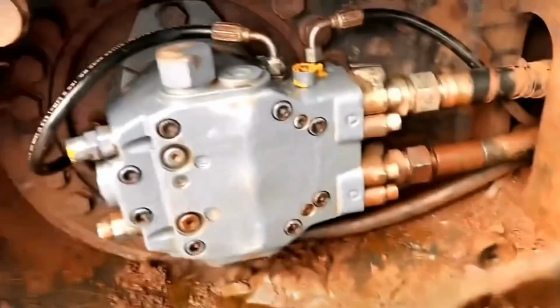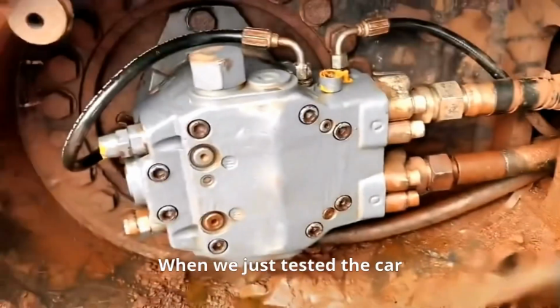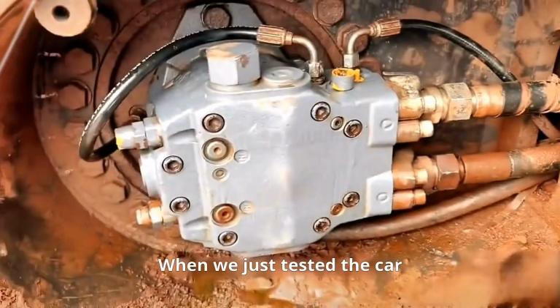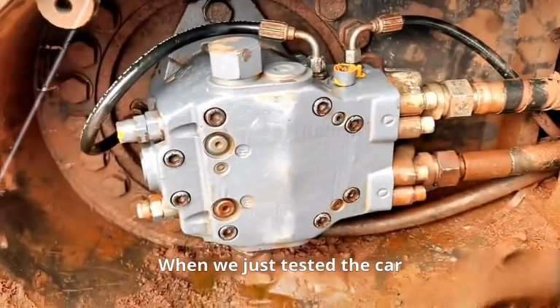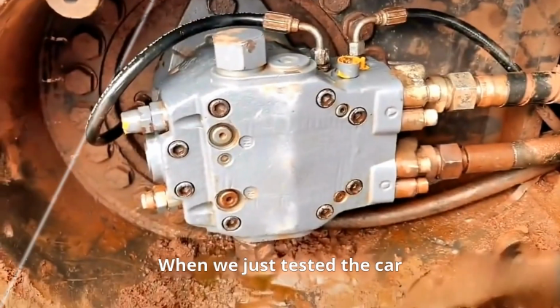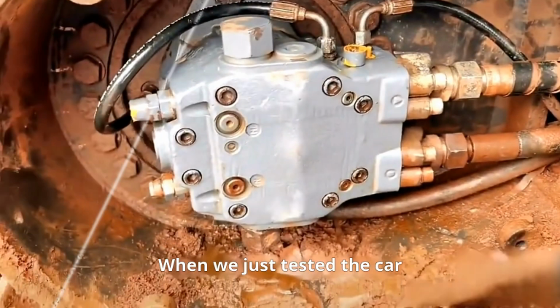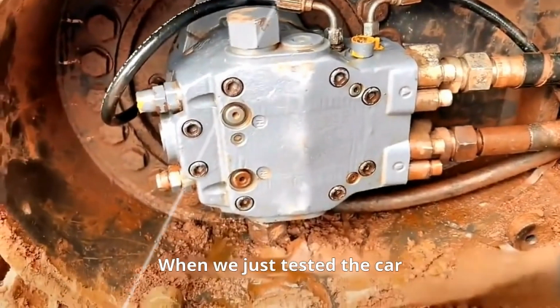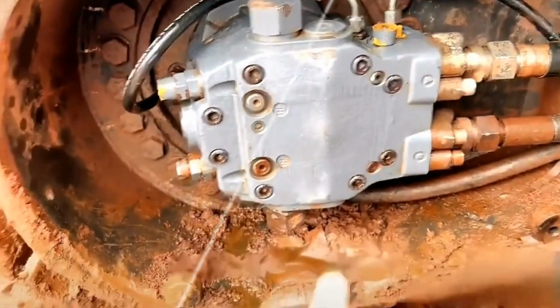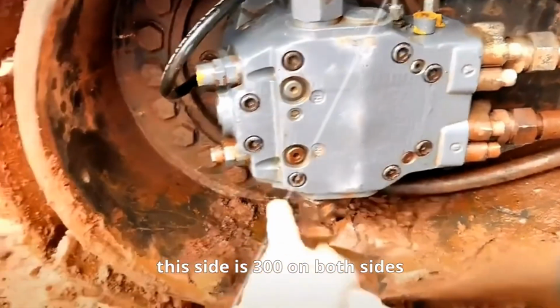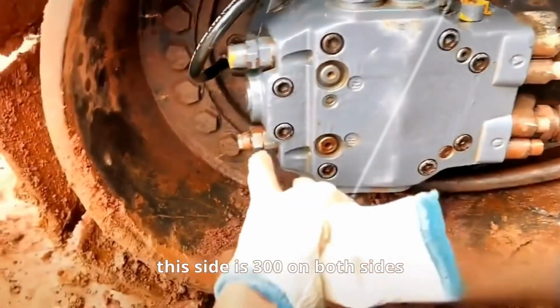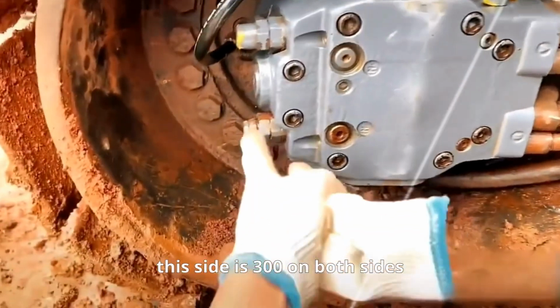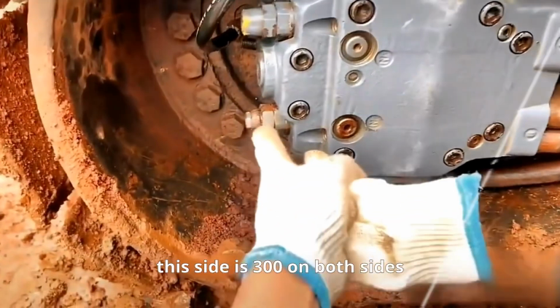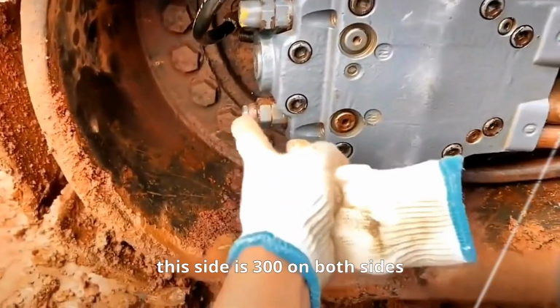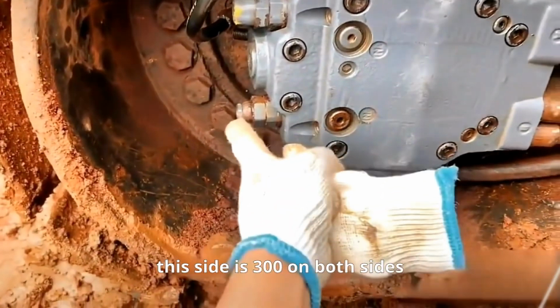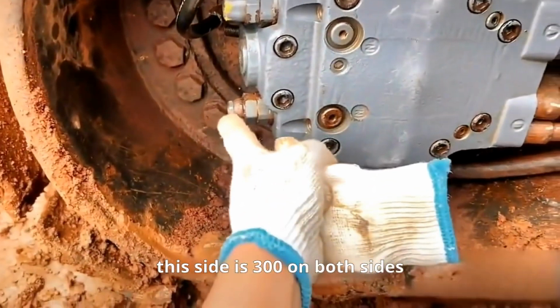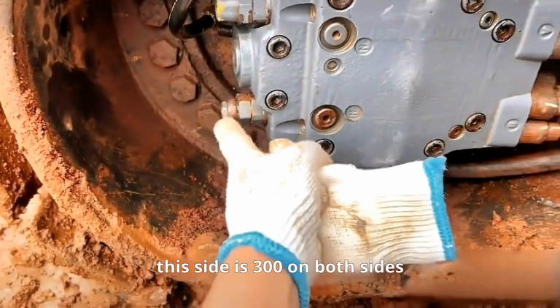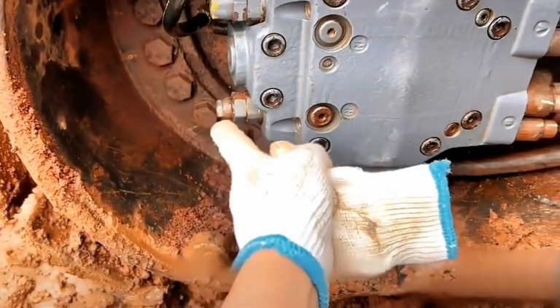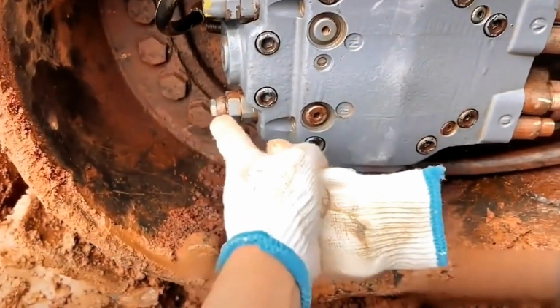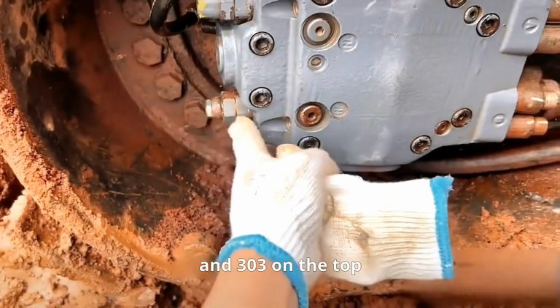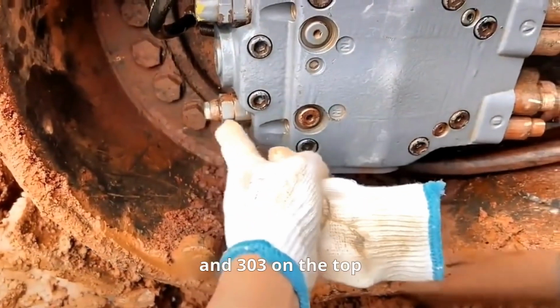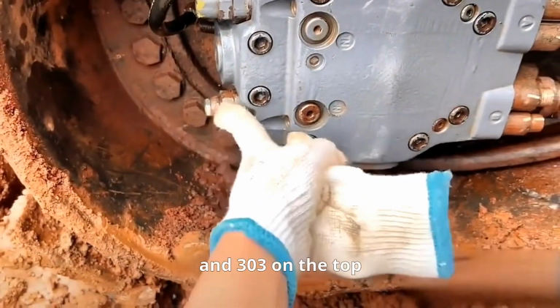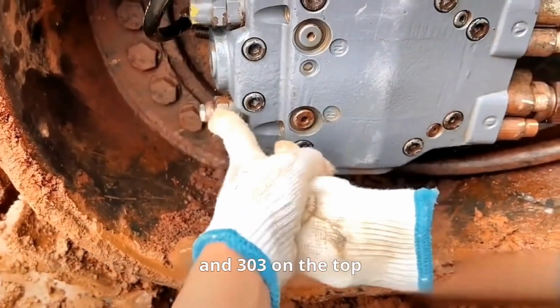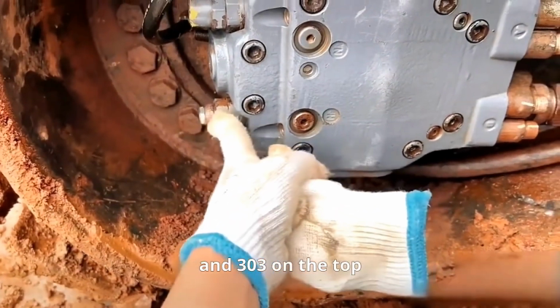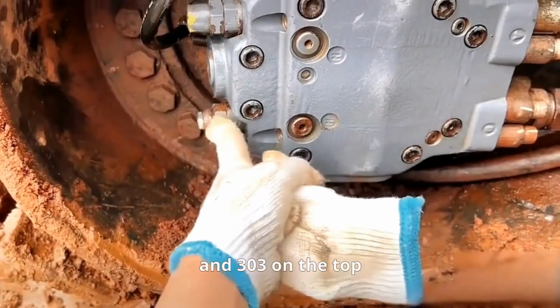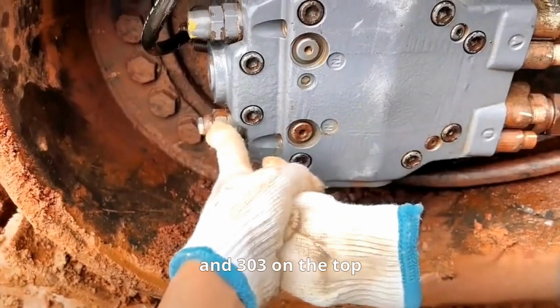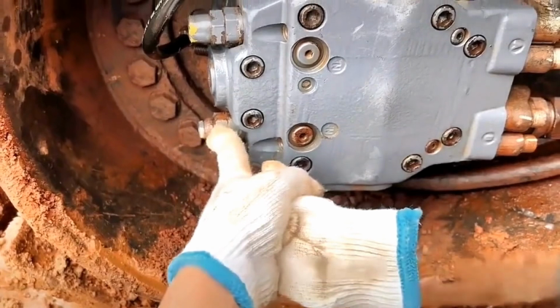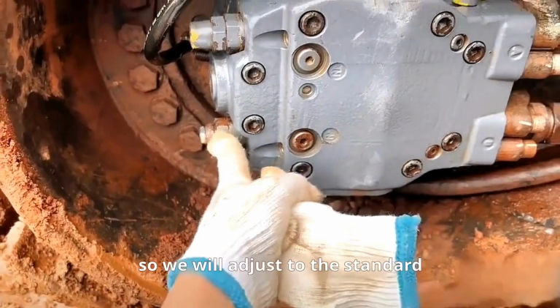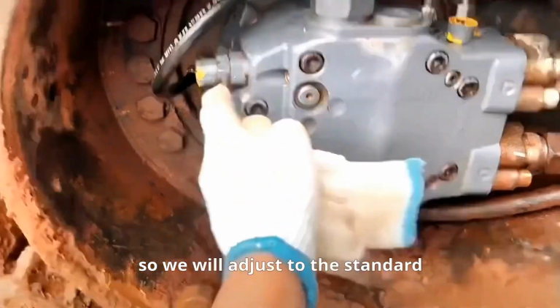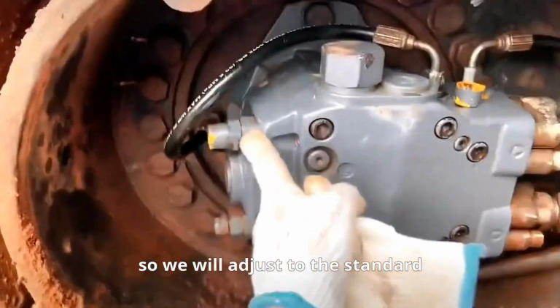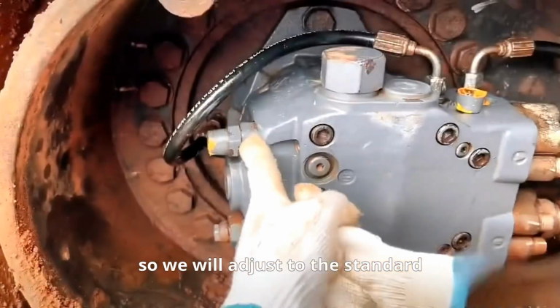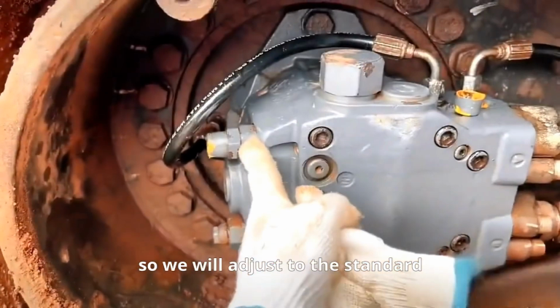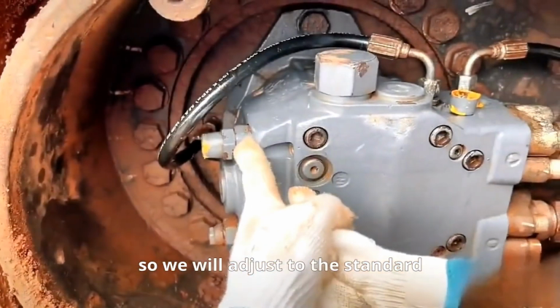When we just tested the car, this side is 300 on both sides, and 303 on the top, so we will adjust to the standard.